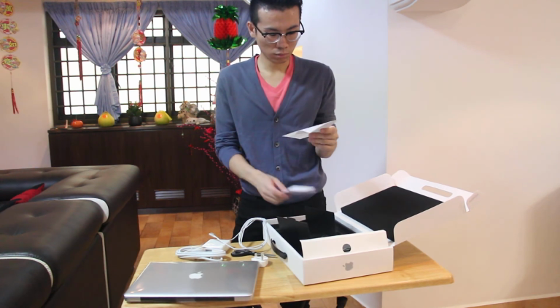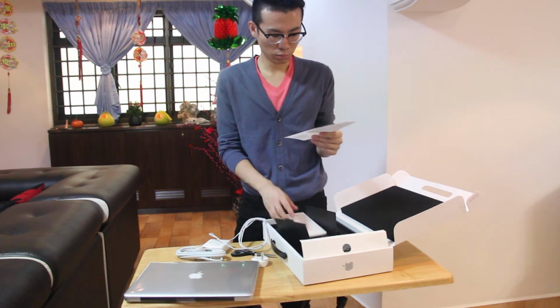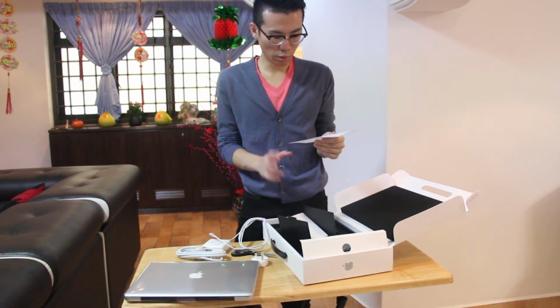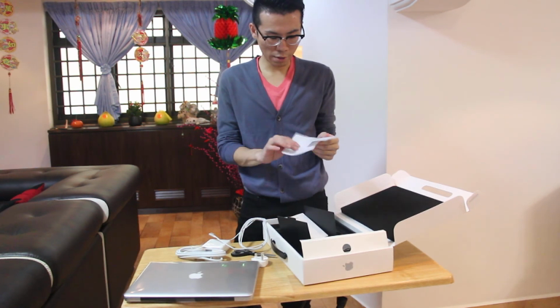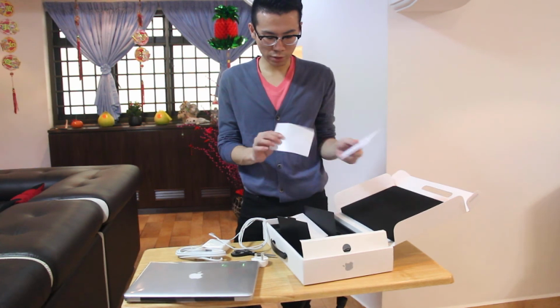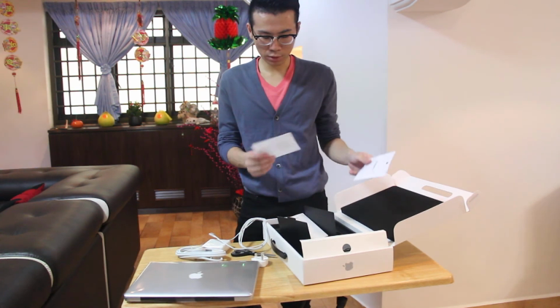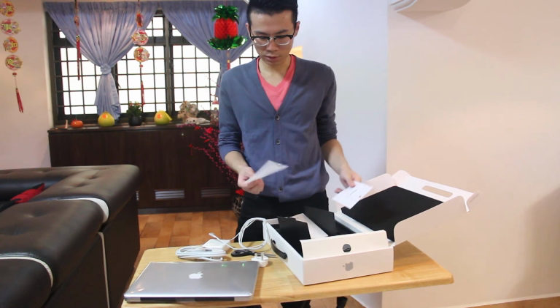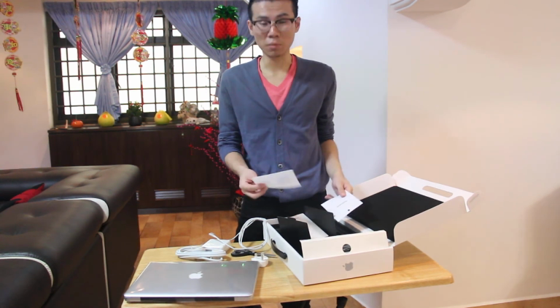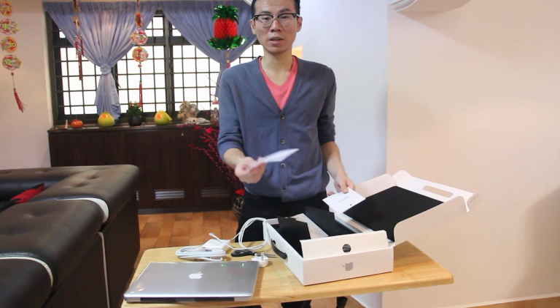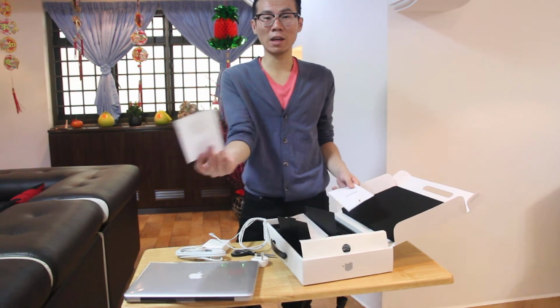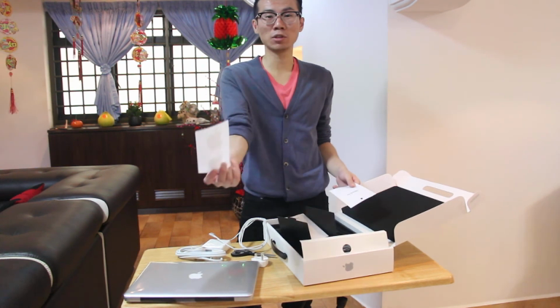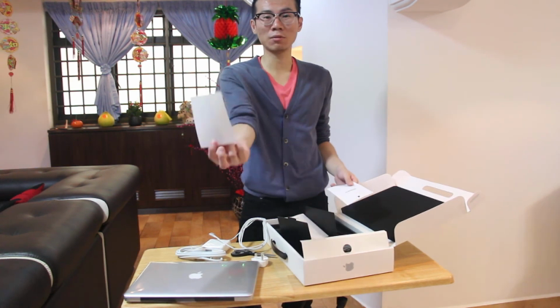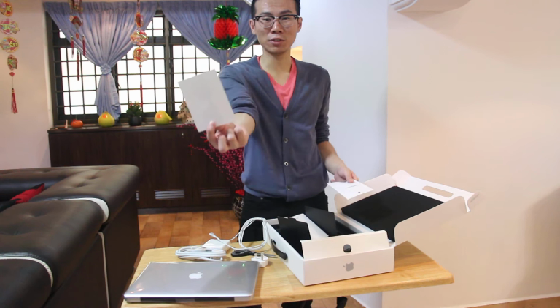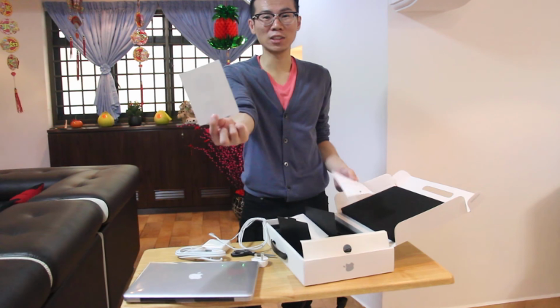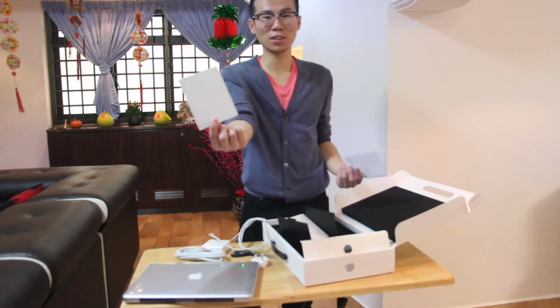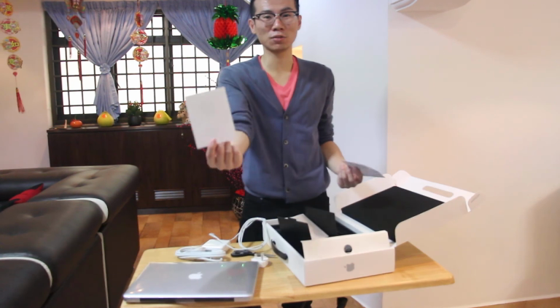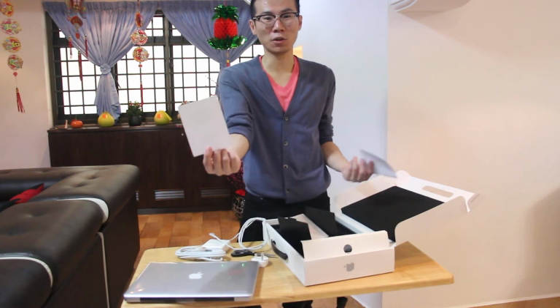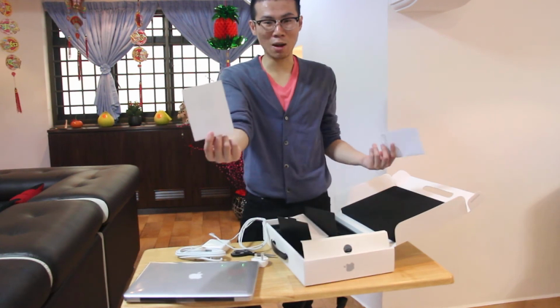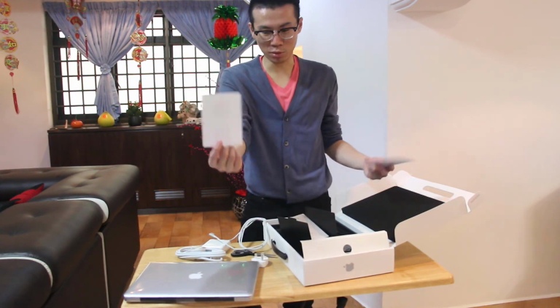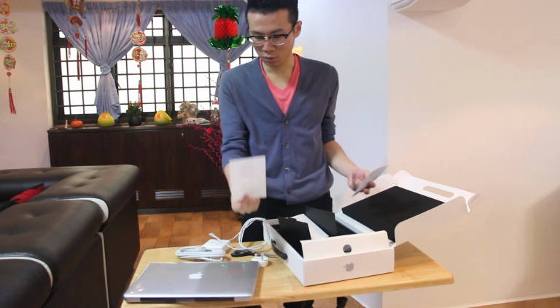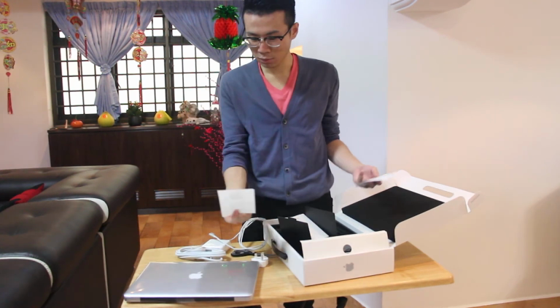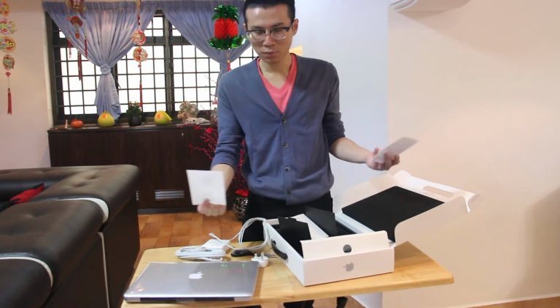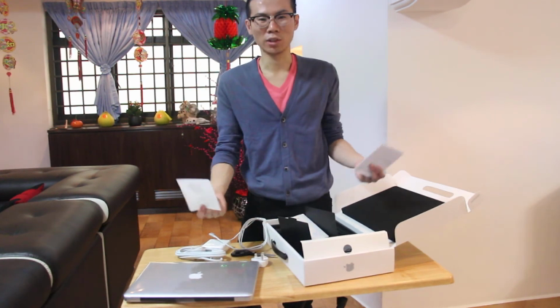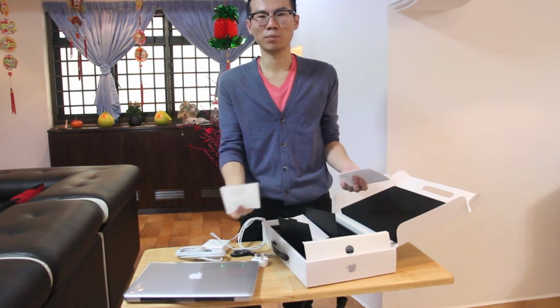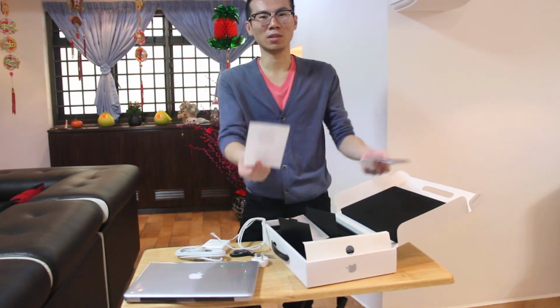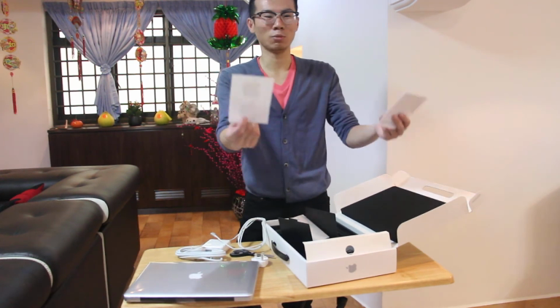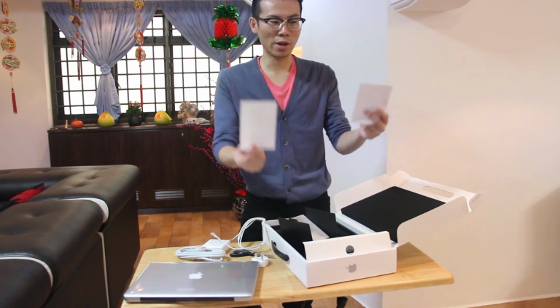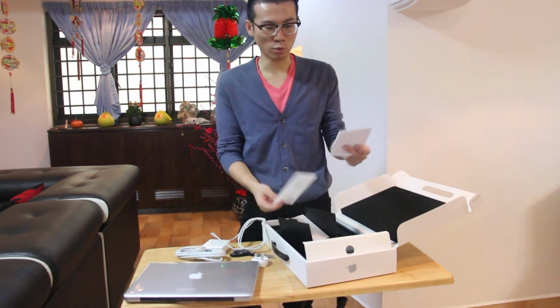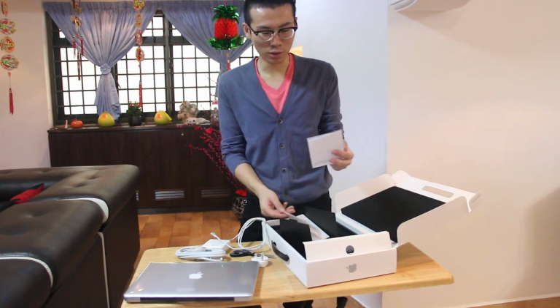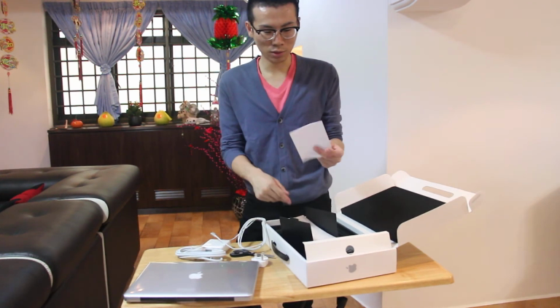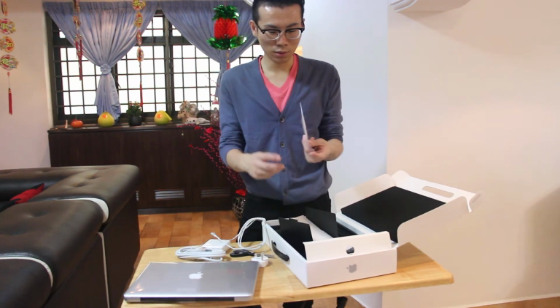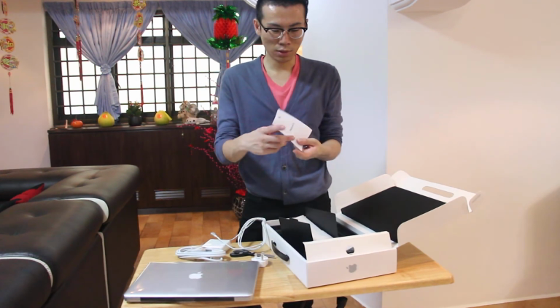They gave you some free Apple stickers. You can paste them wherever you want.